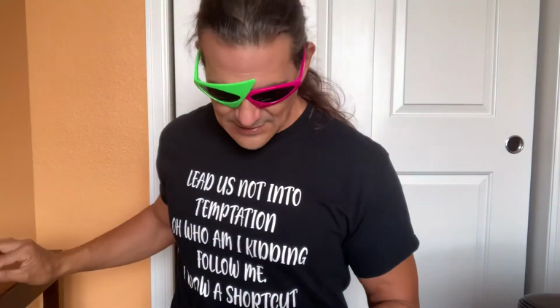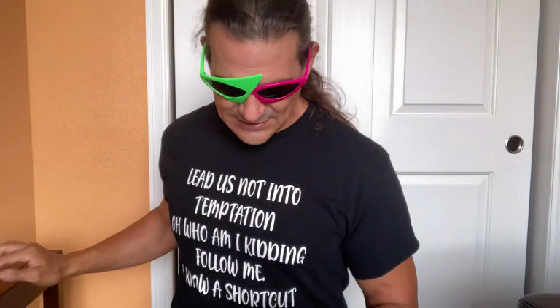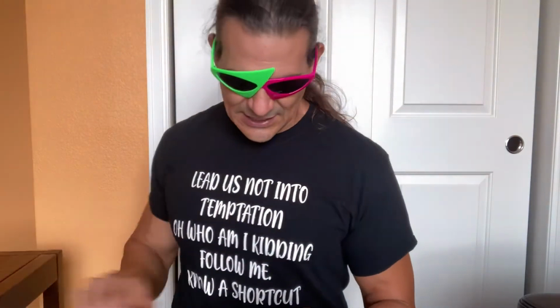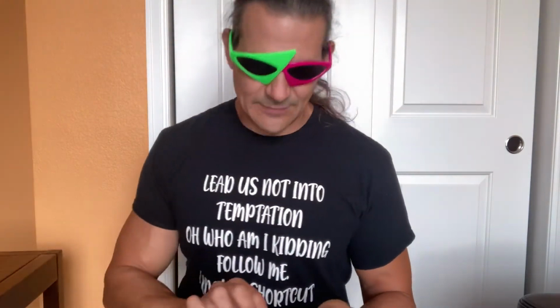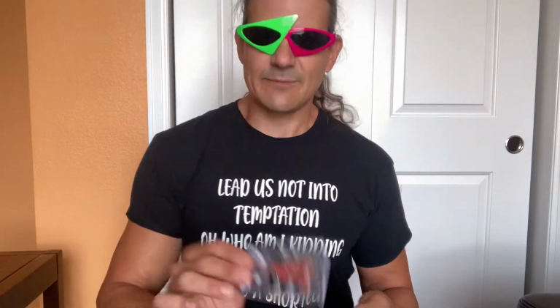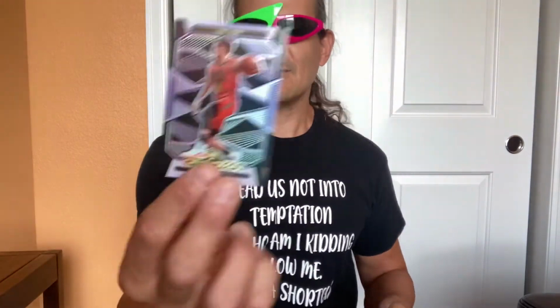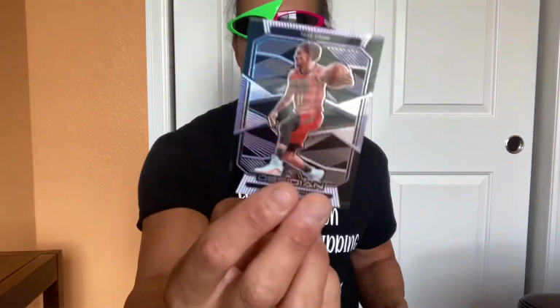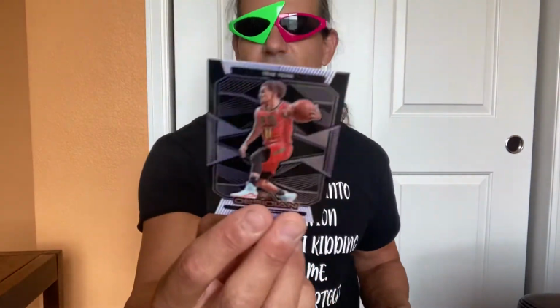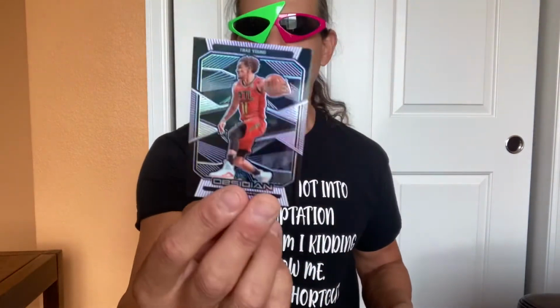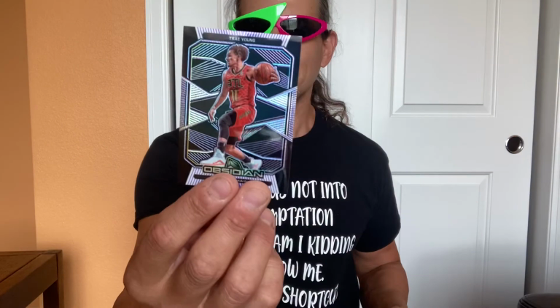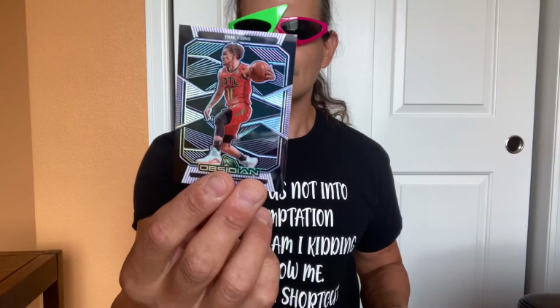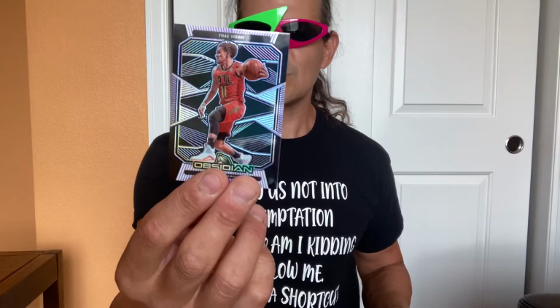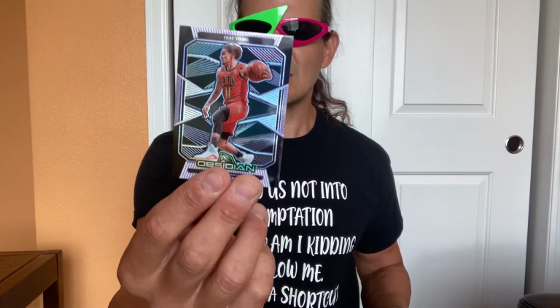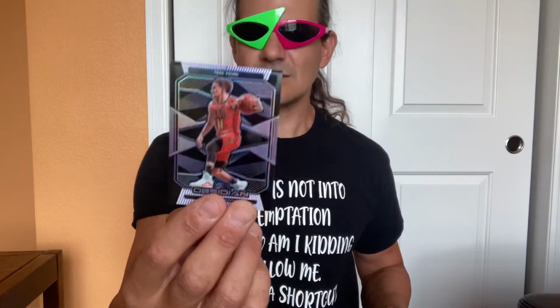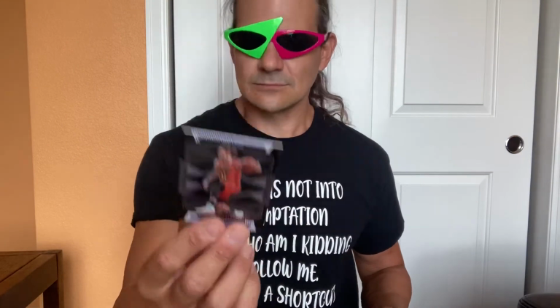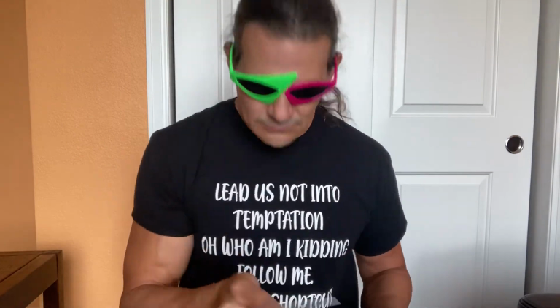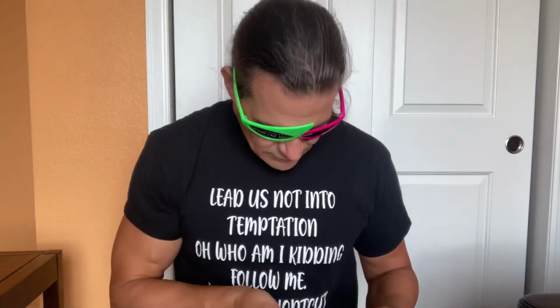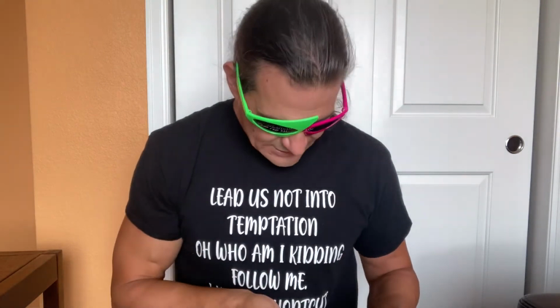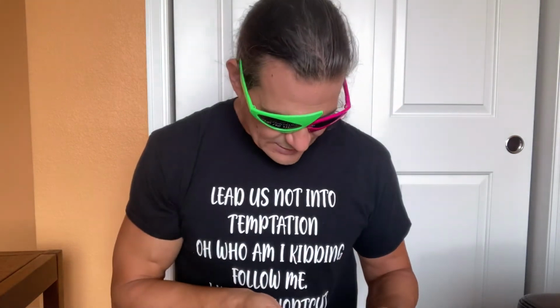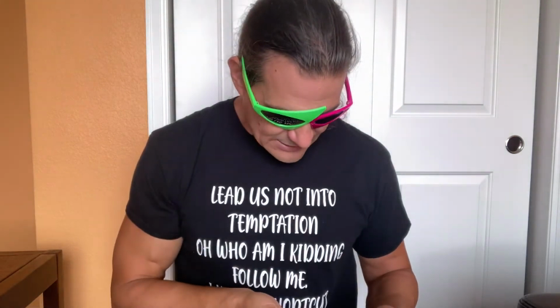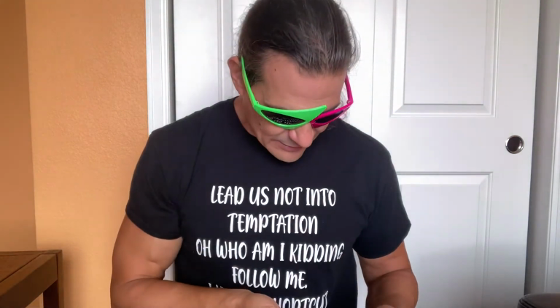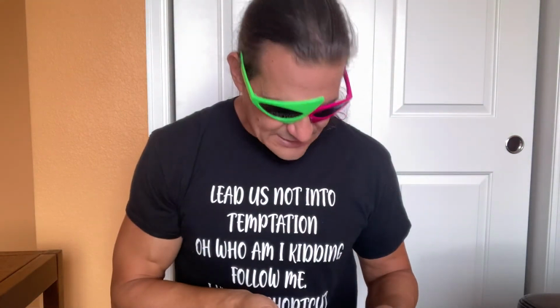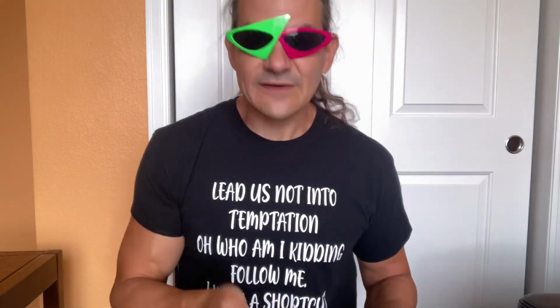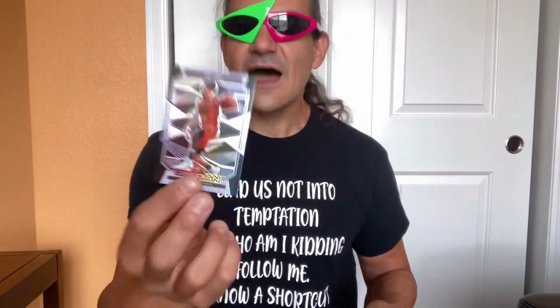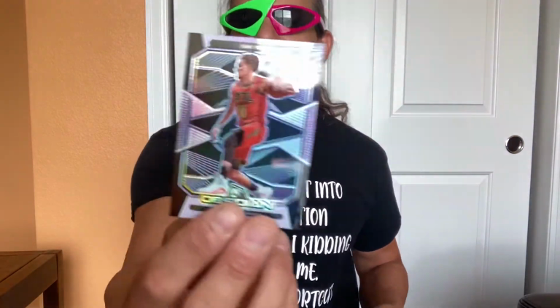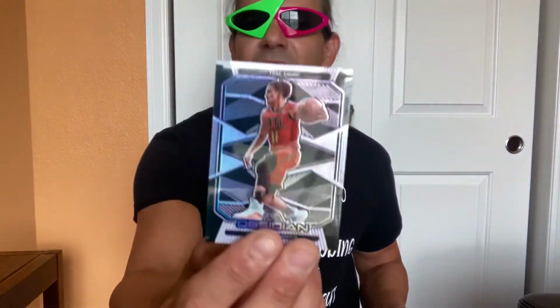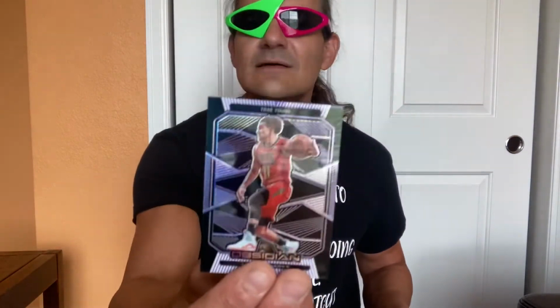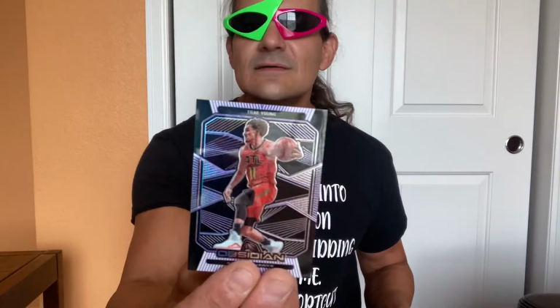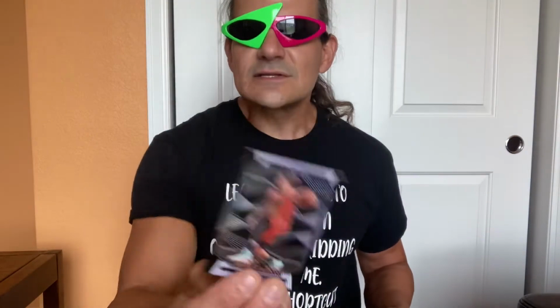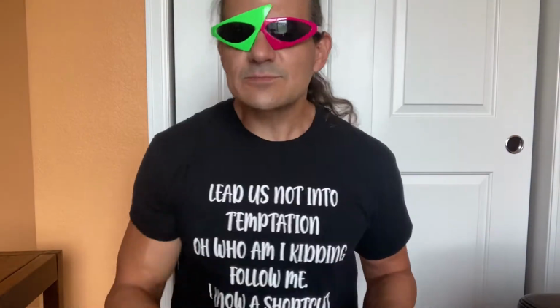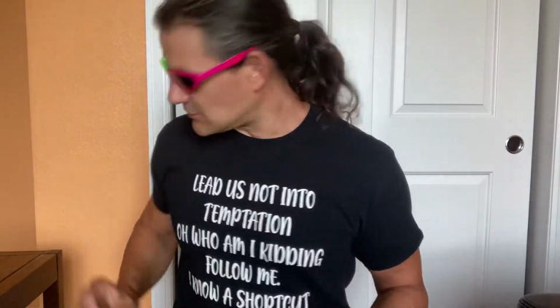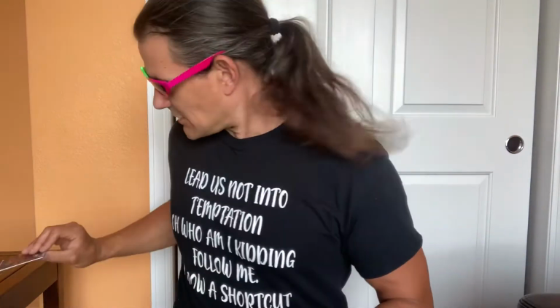This is like some kind of parallel — it's purple. Trey Young, but it's numbered out of 75. So that's pretty cool, right?